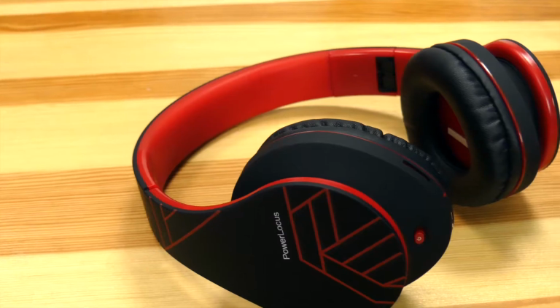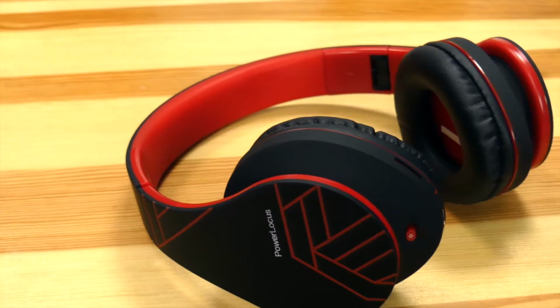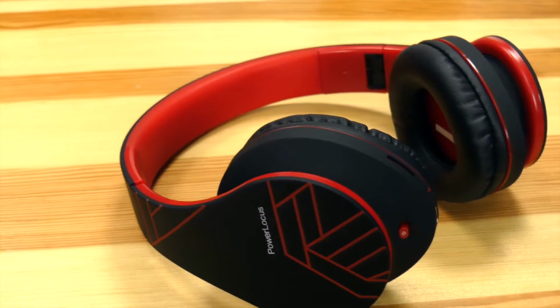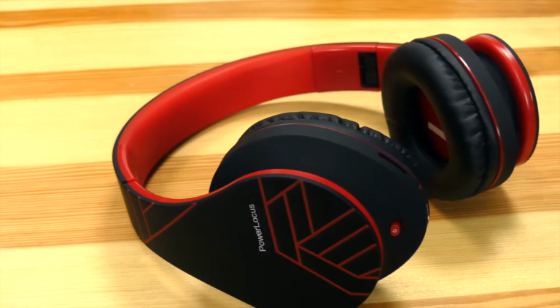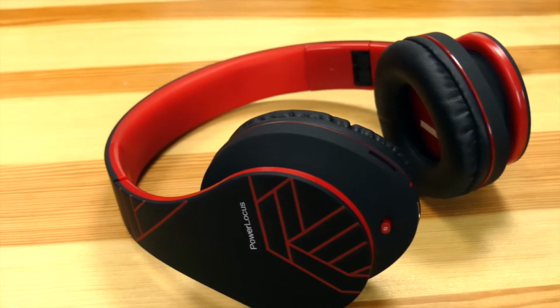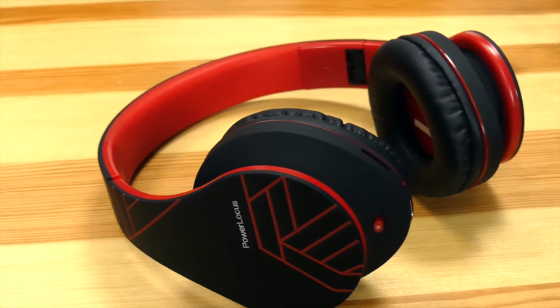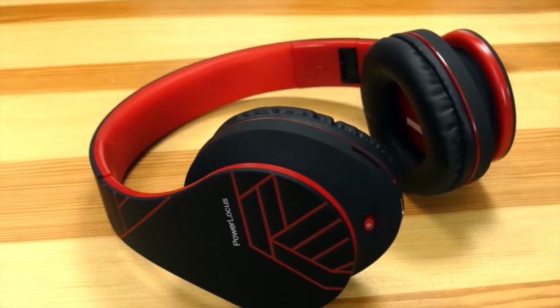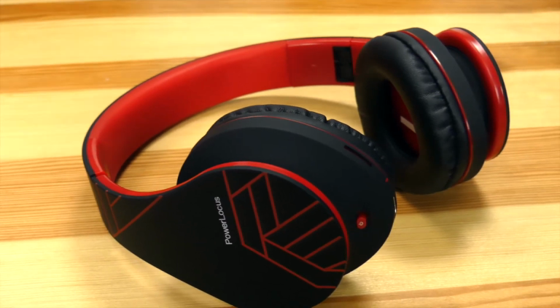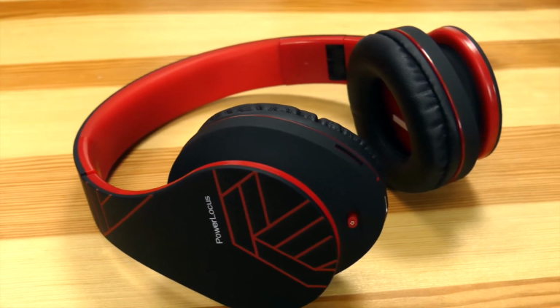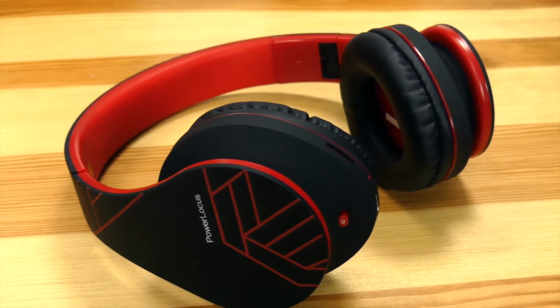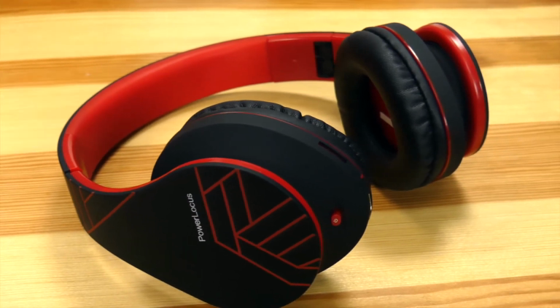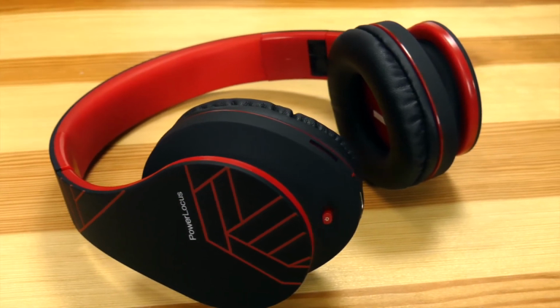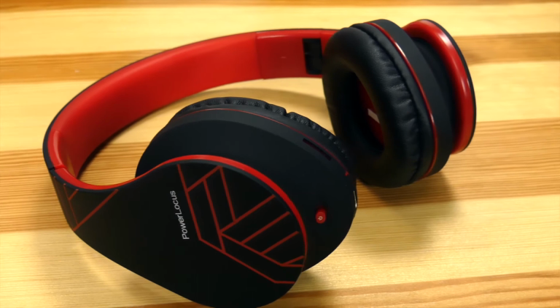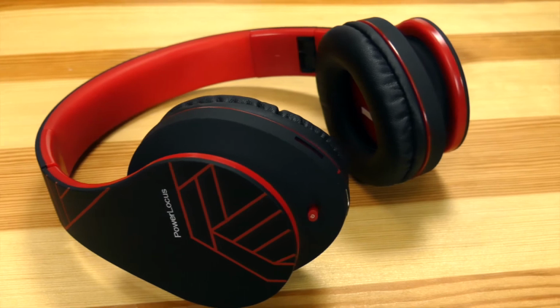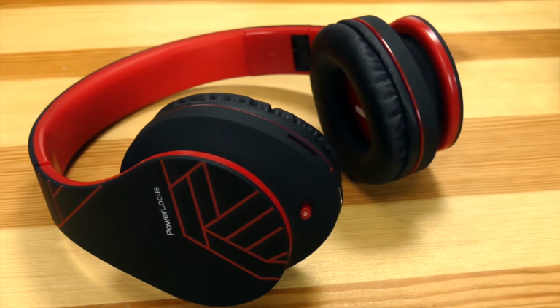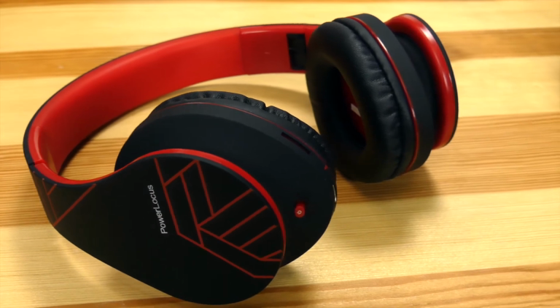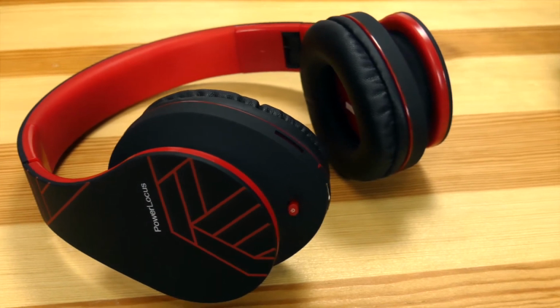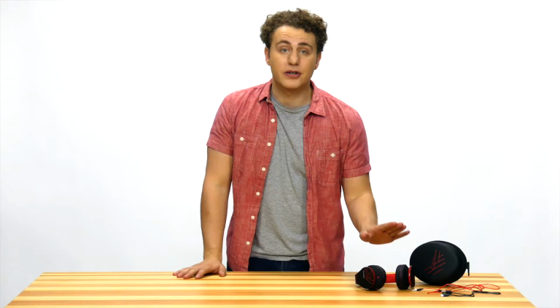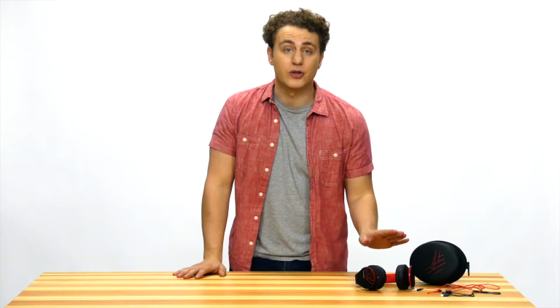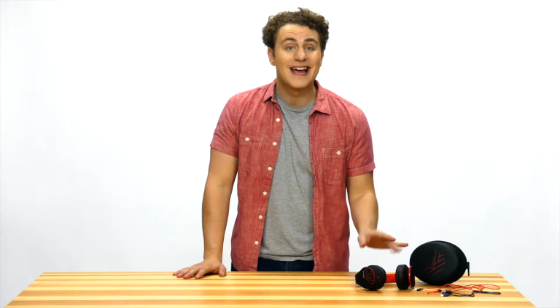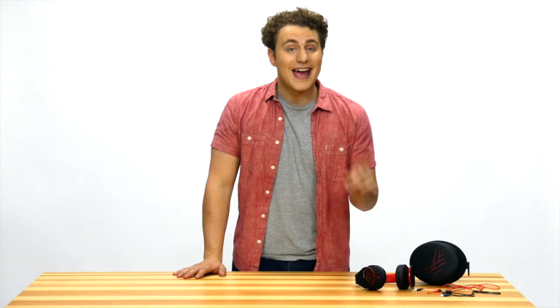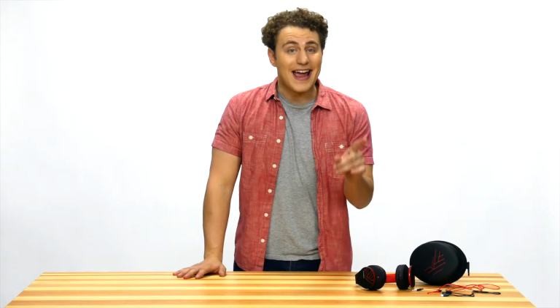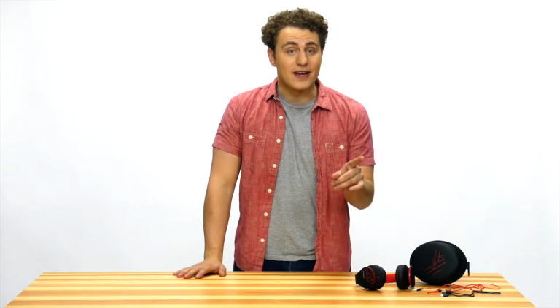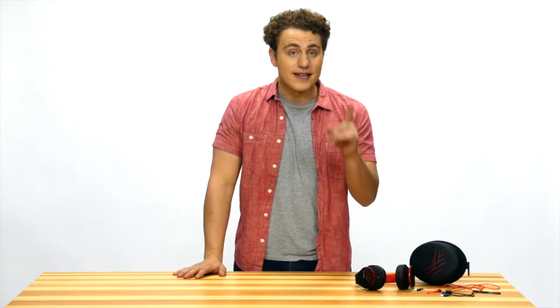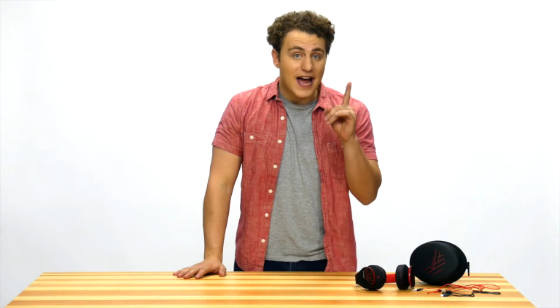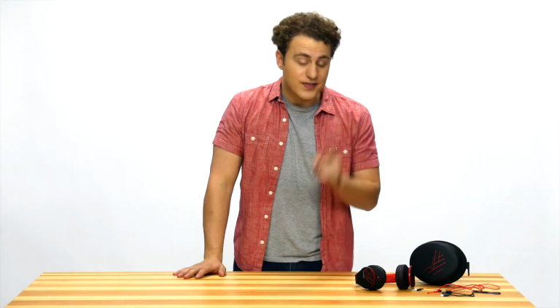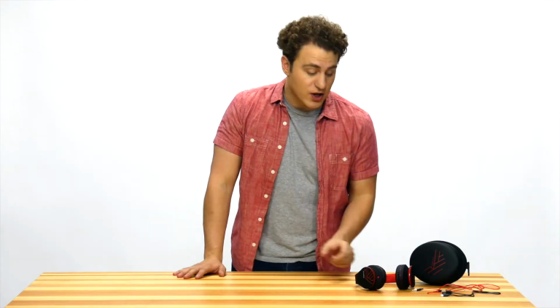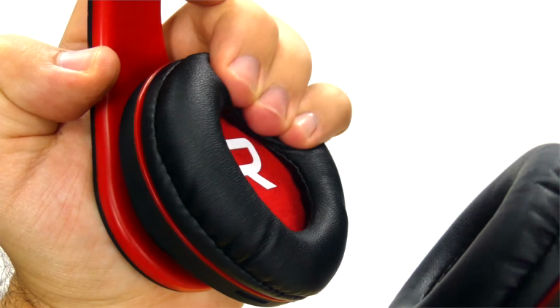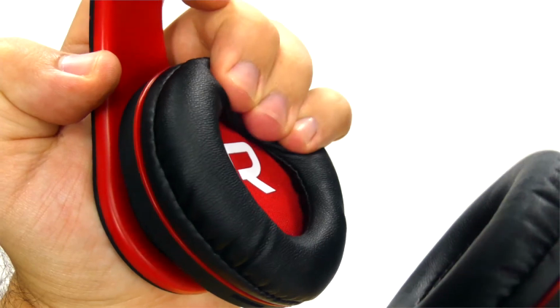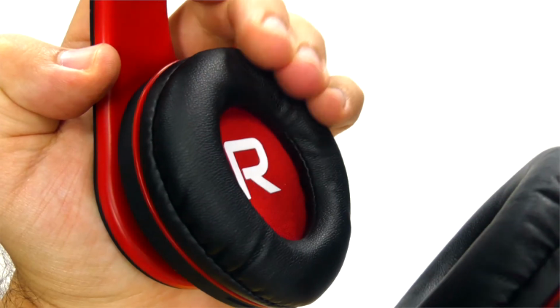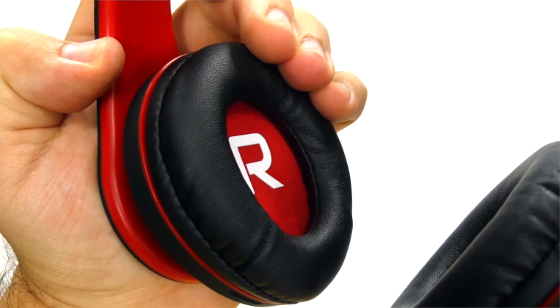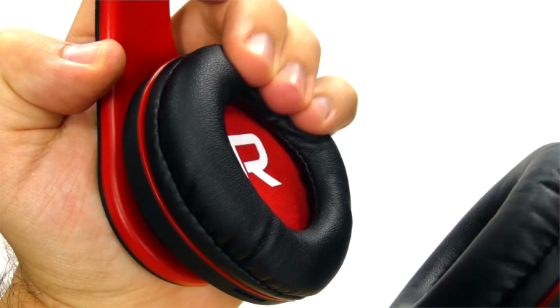They're beautifully designed, built from high-quality materials, and have soft earmuffs.